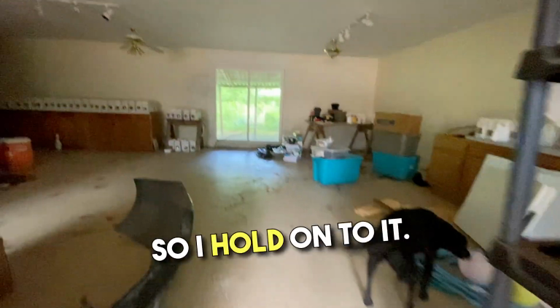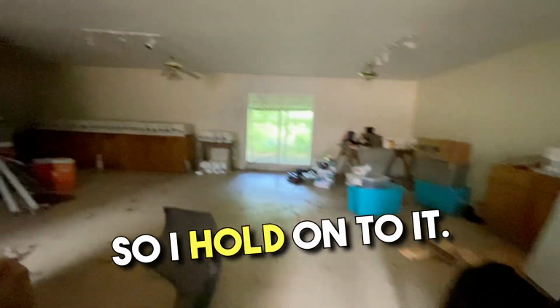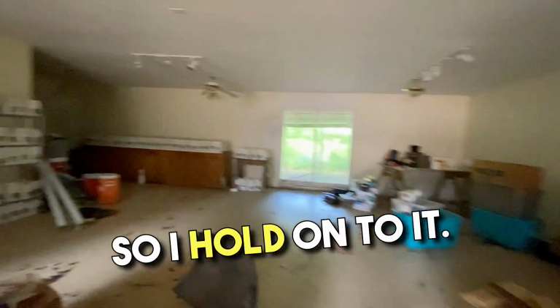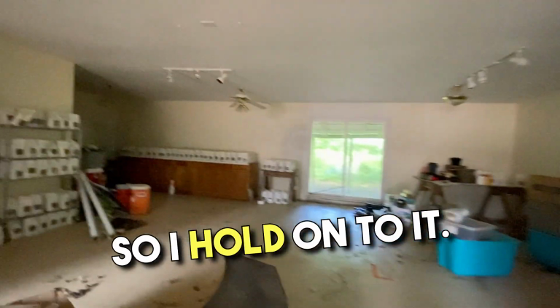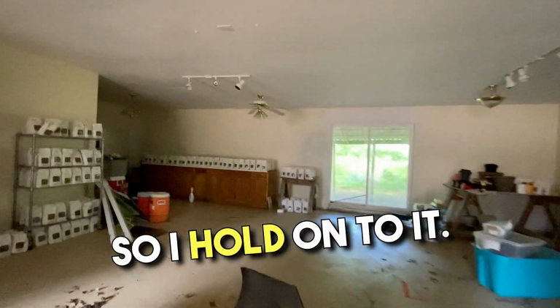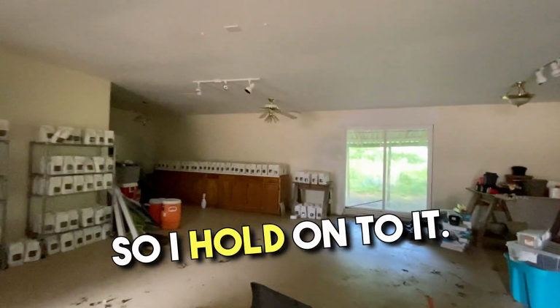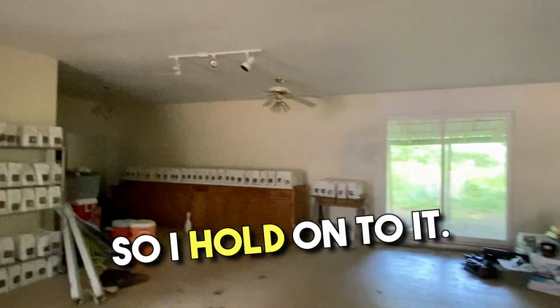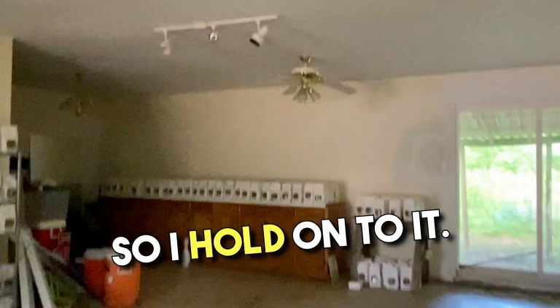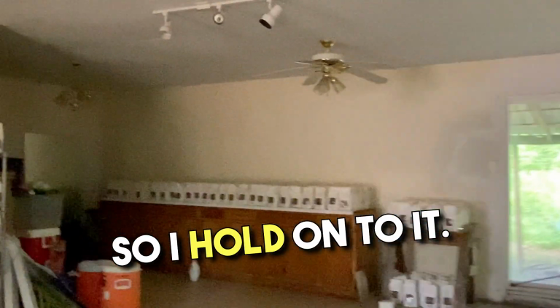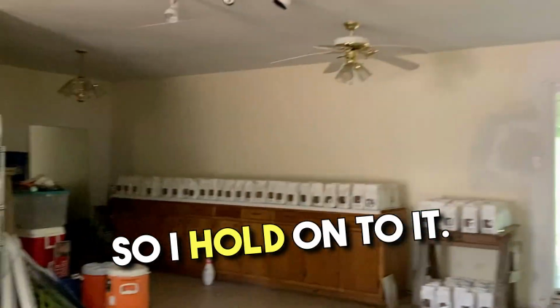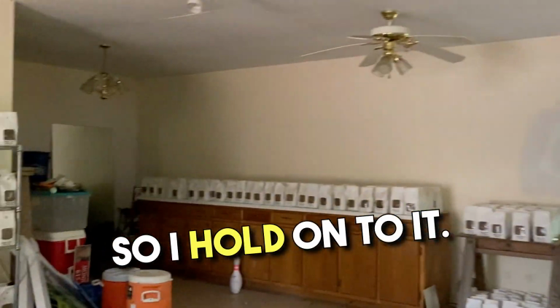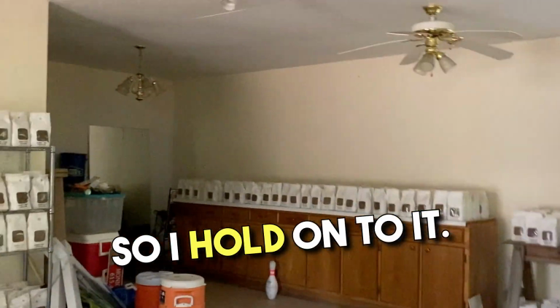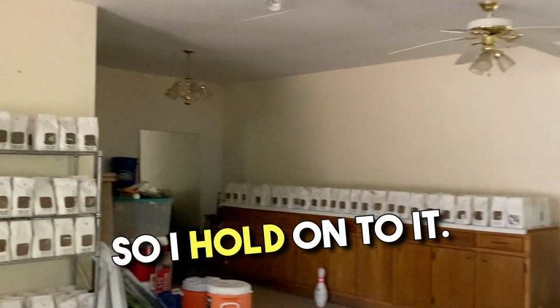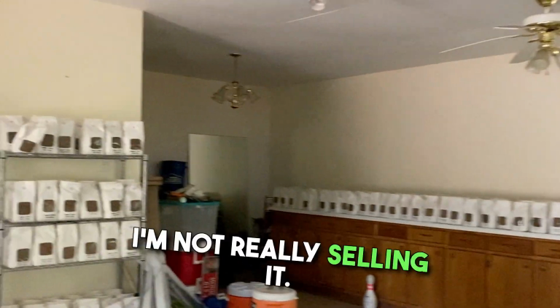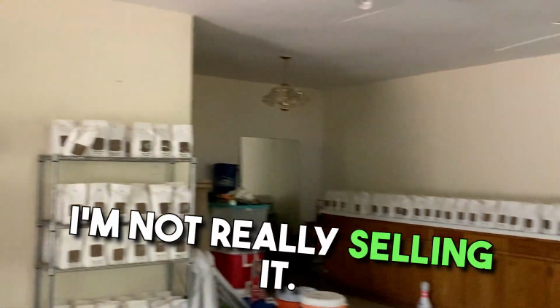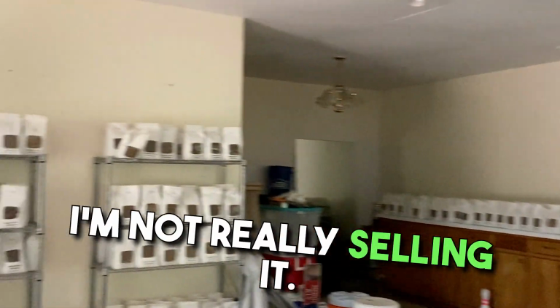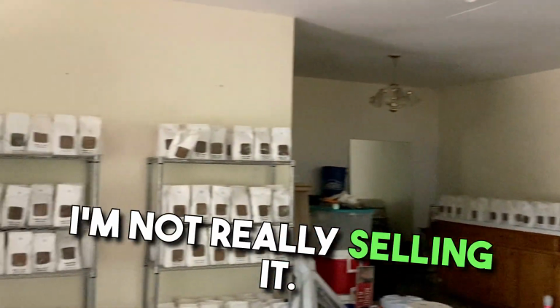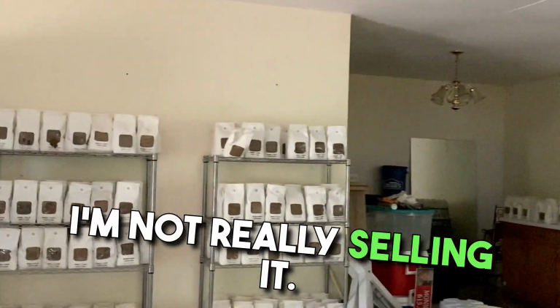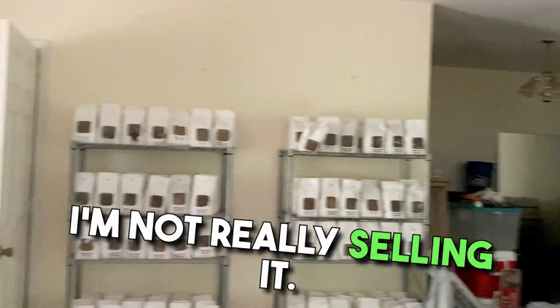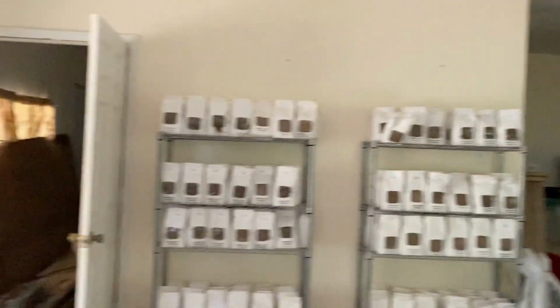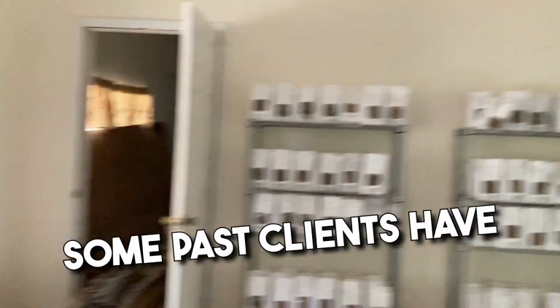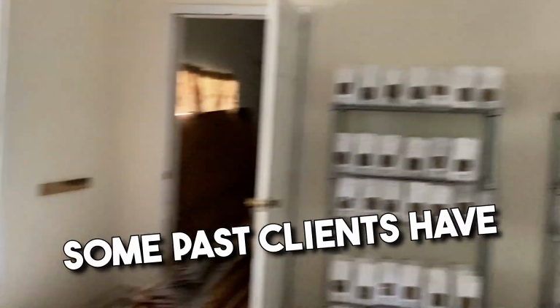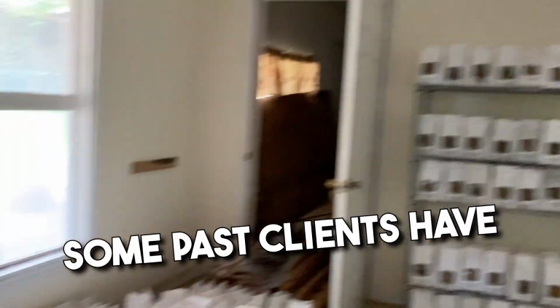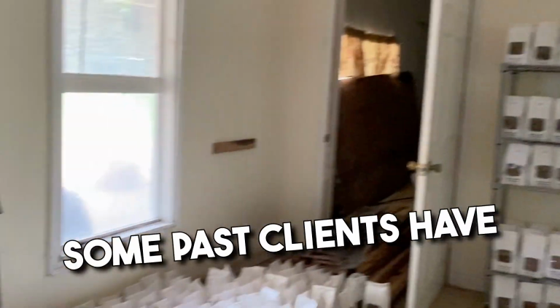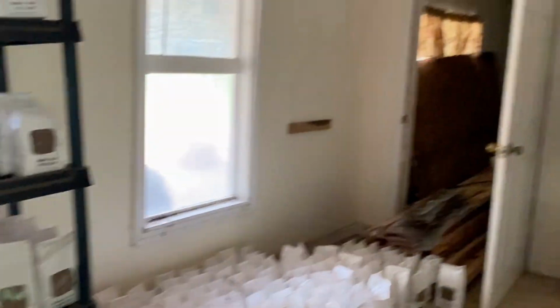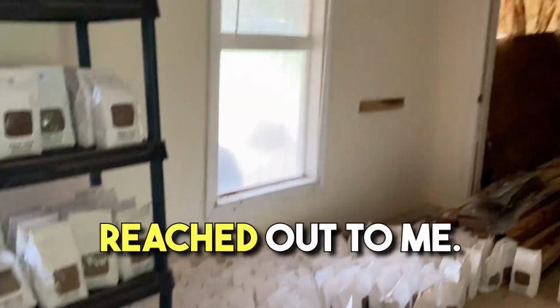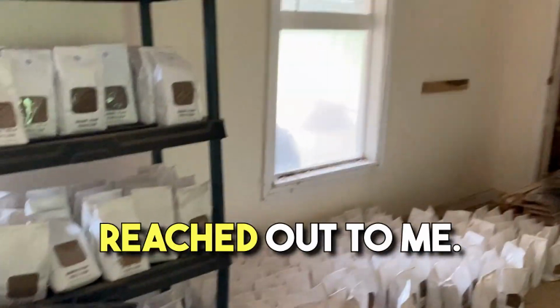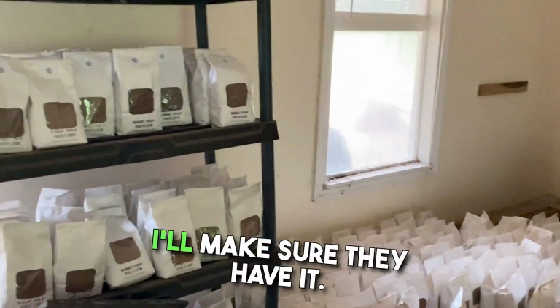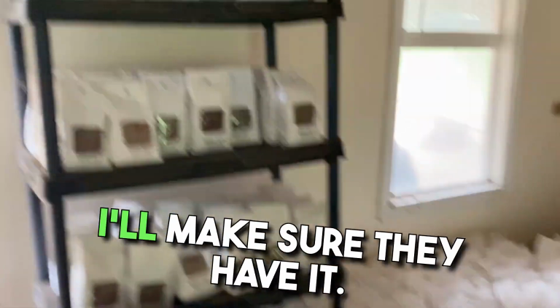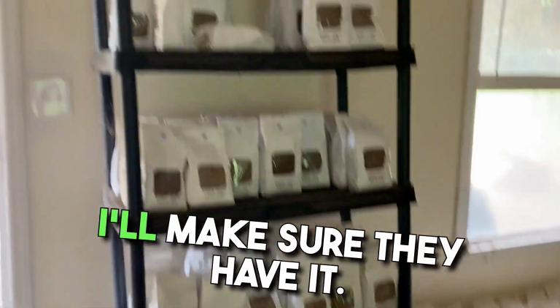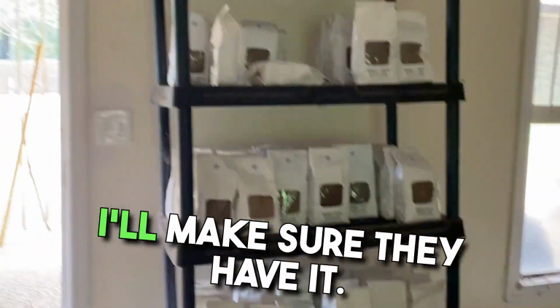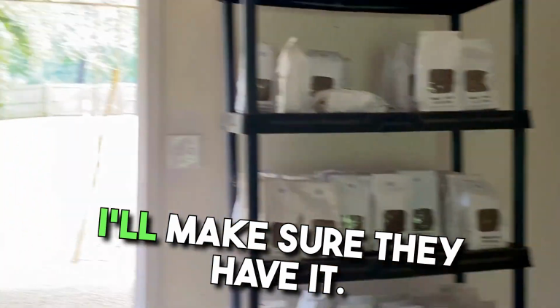Now I'm kind of hoarding it because as I get into vegetable production, I need fertilizer for myself. So I hold on to it — I'm not really selling it. Some past clients have reached out to me; I'll make sure they have it.